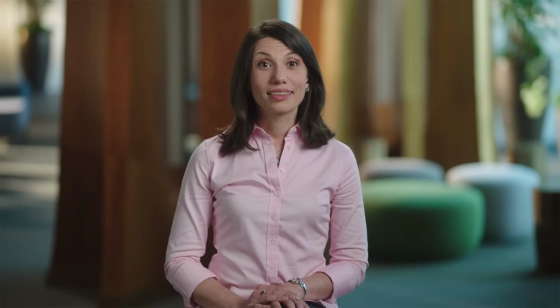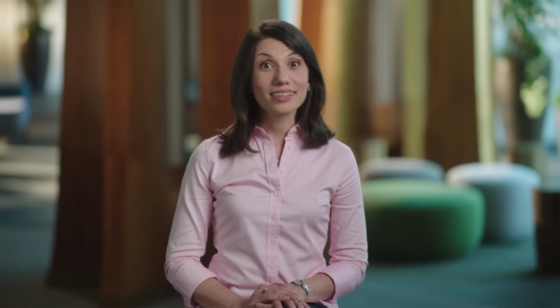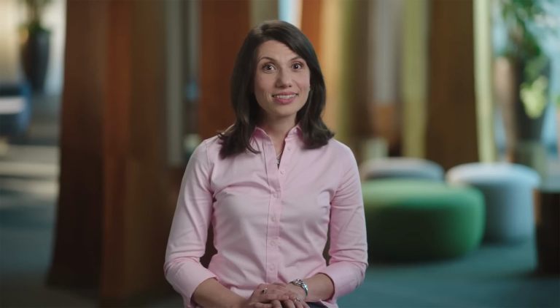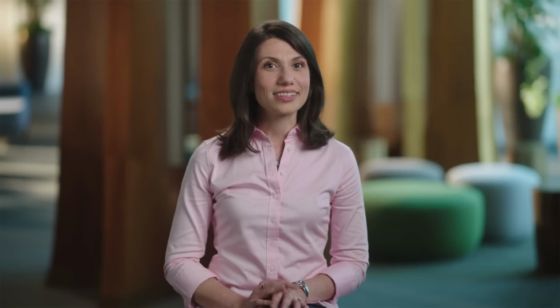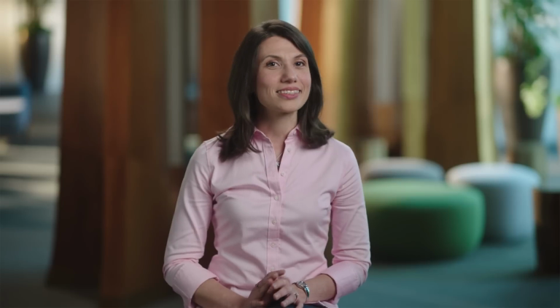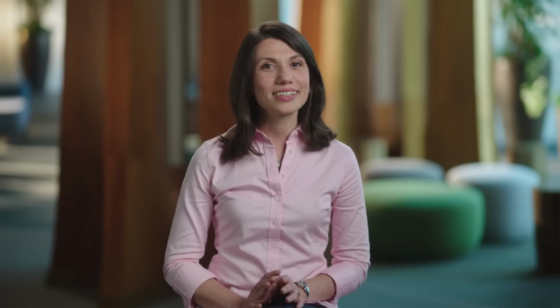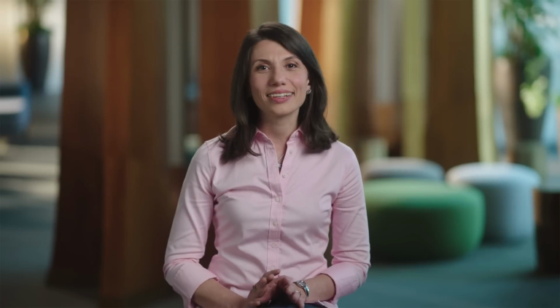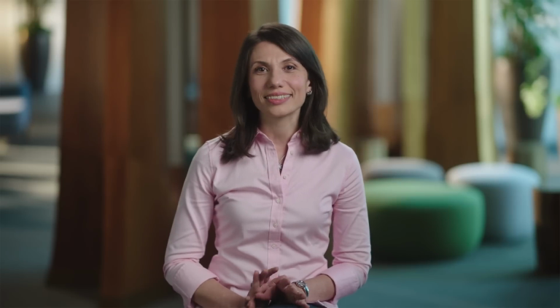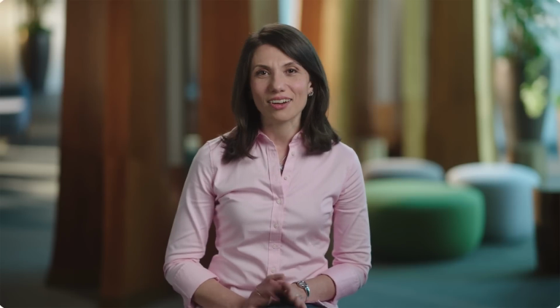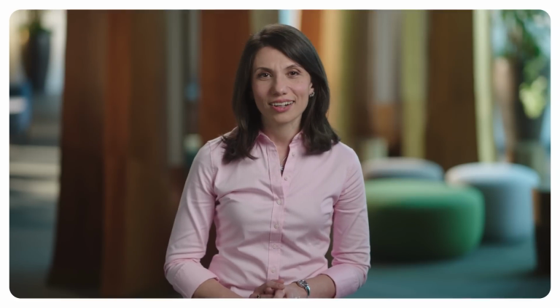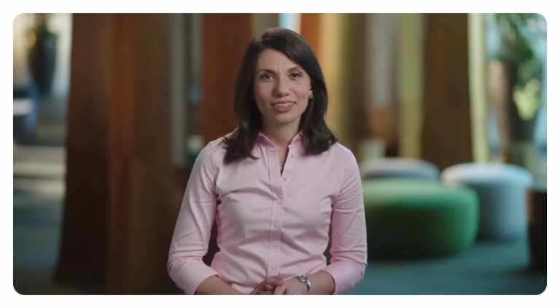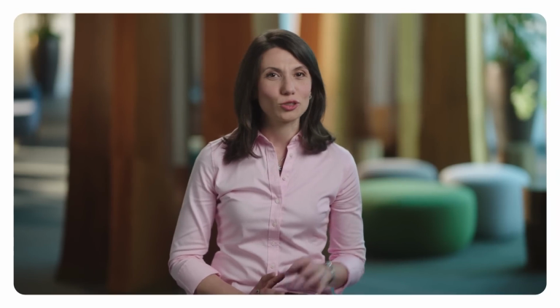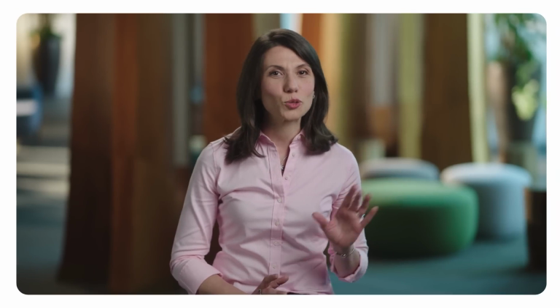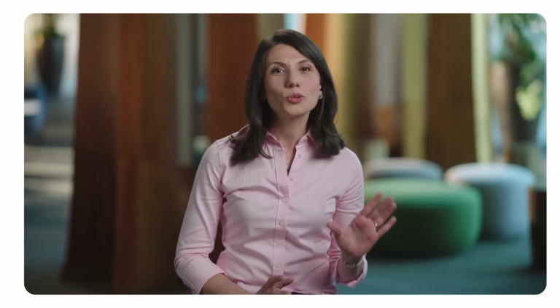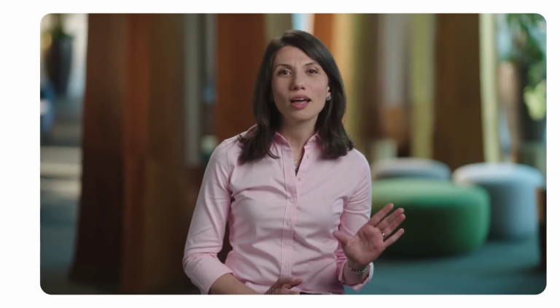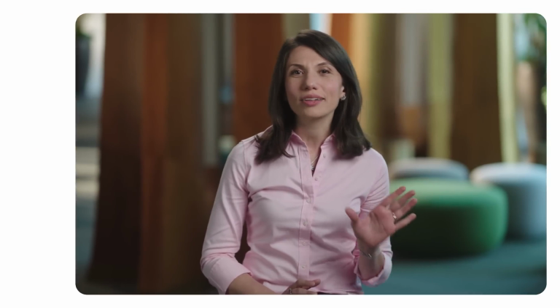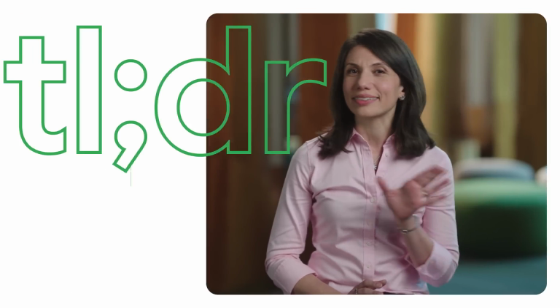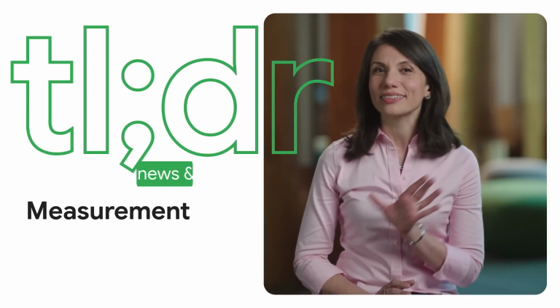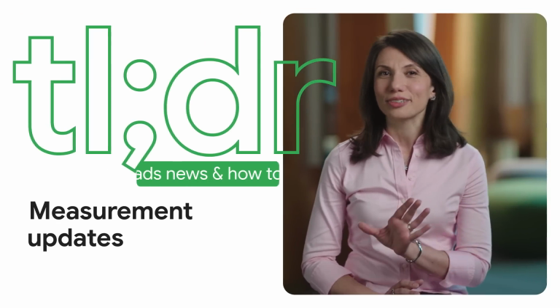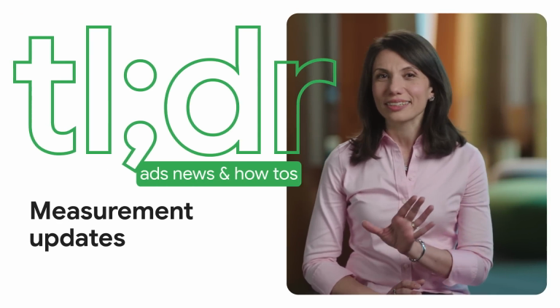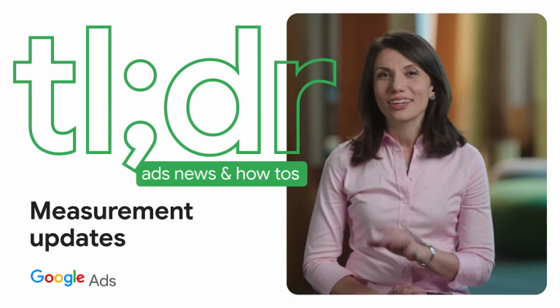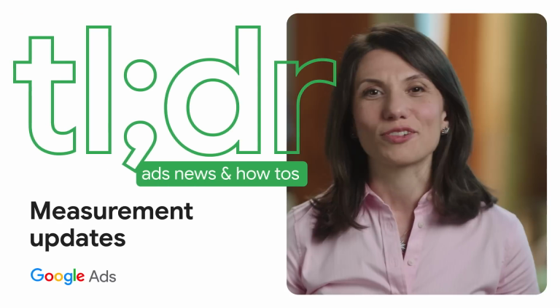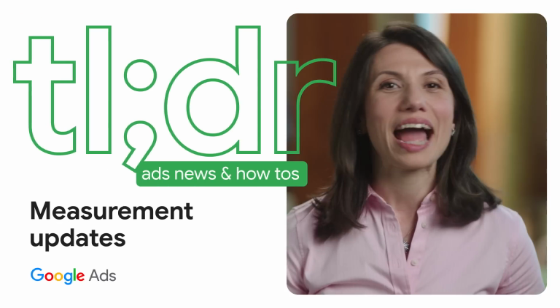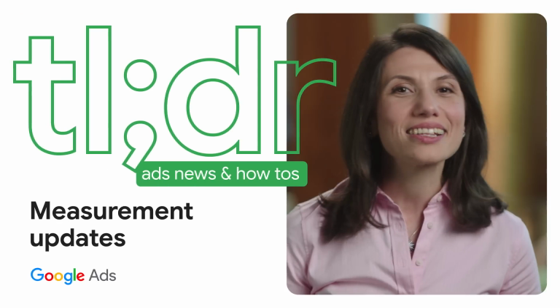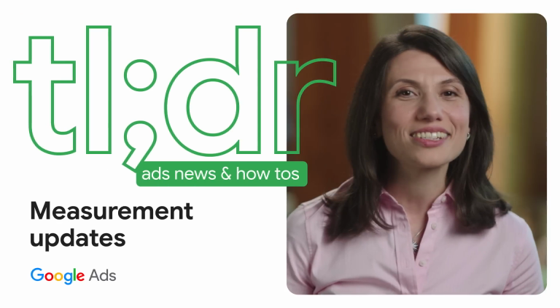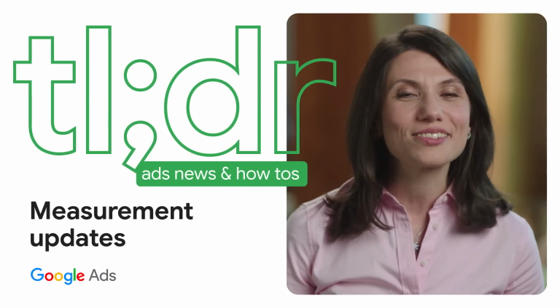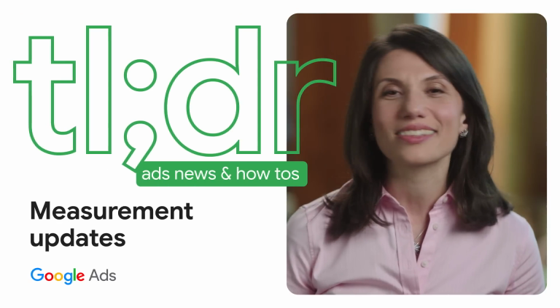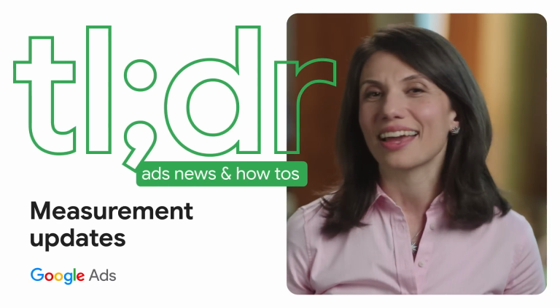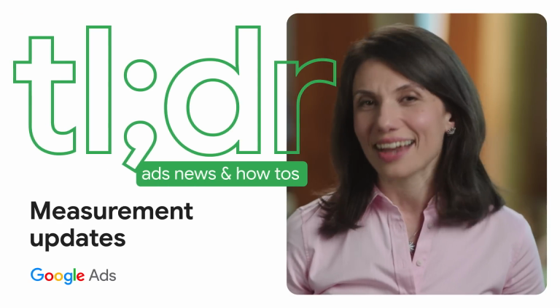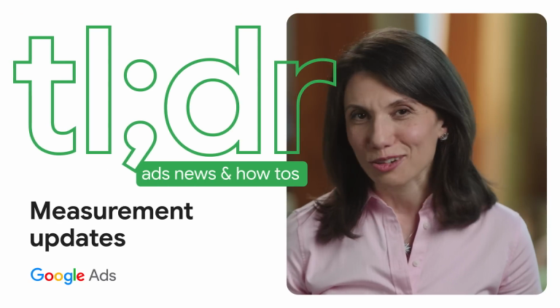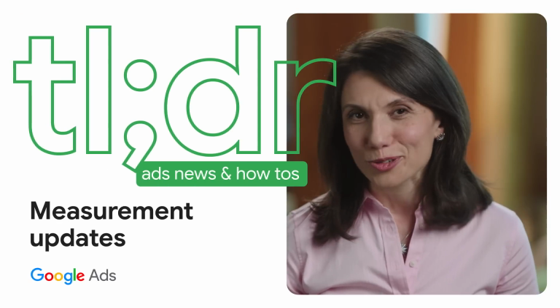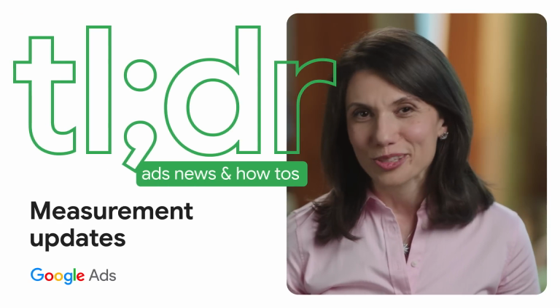This is TLDR, your too-long-didn't-read for ads news and how-tos.